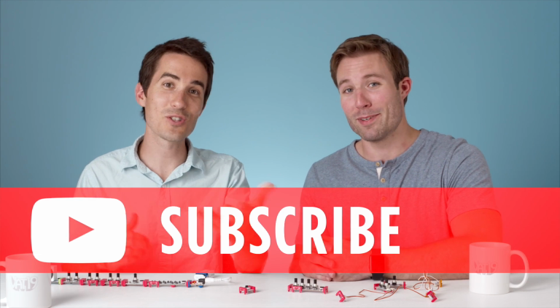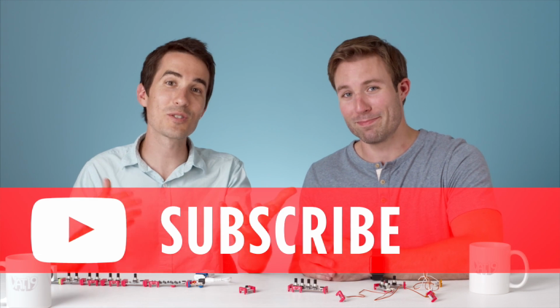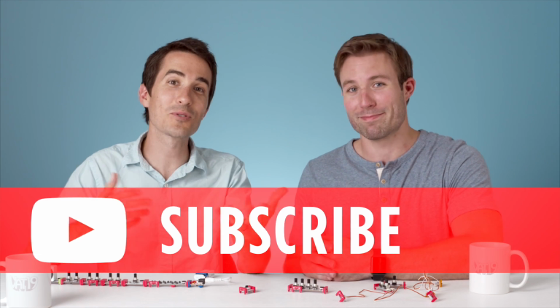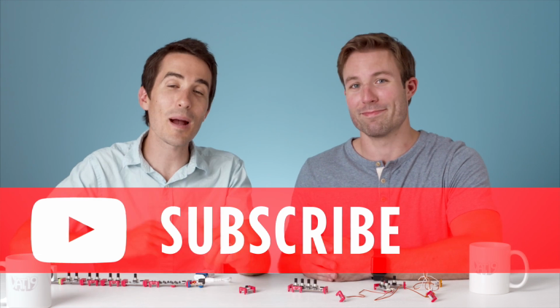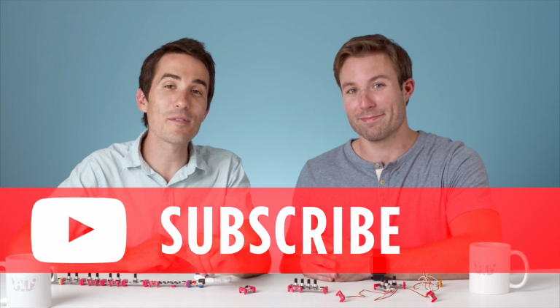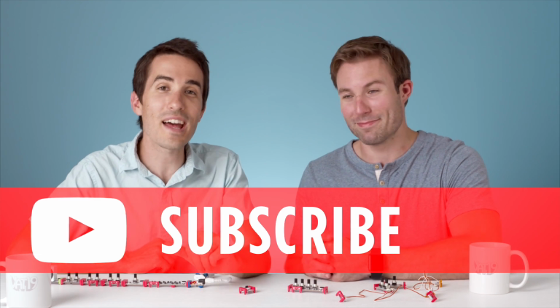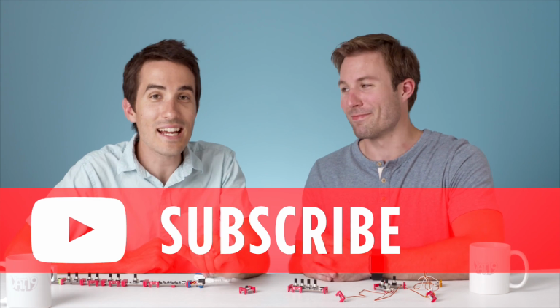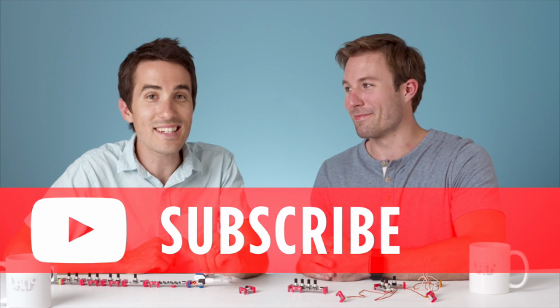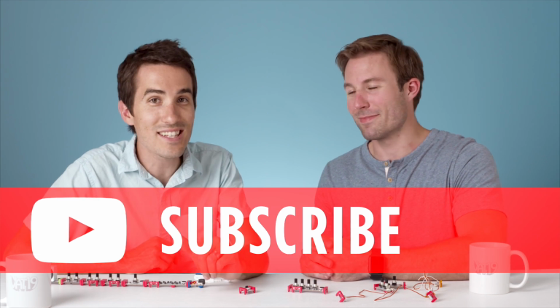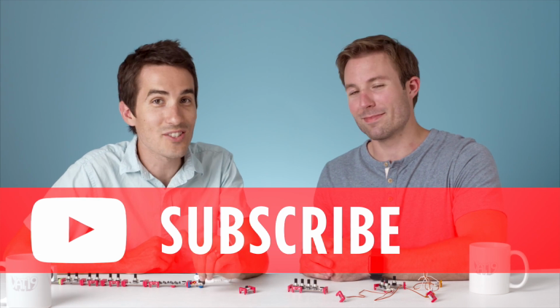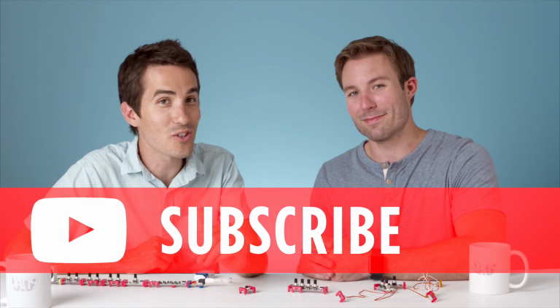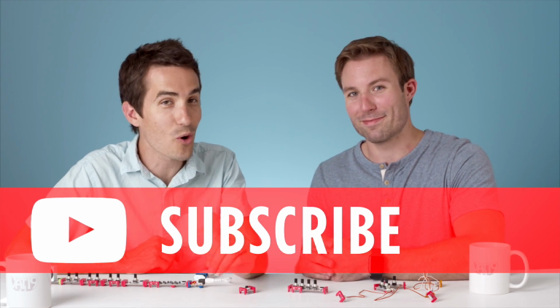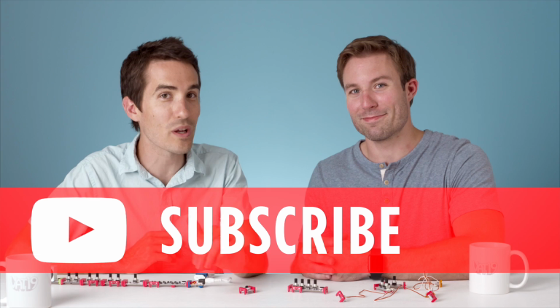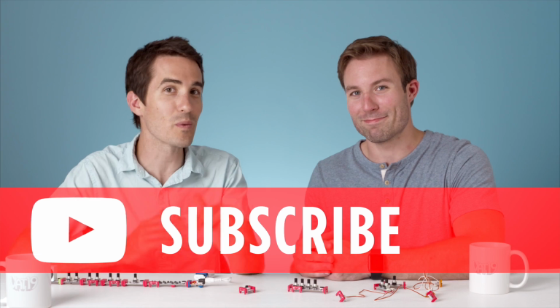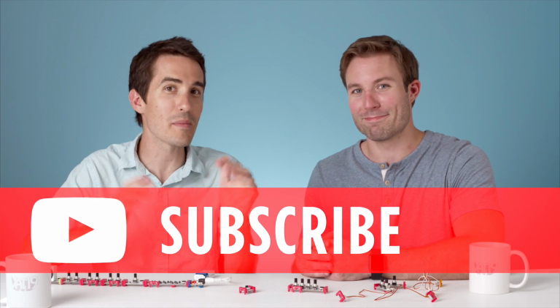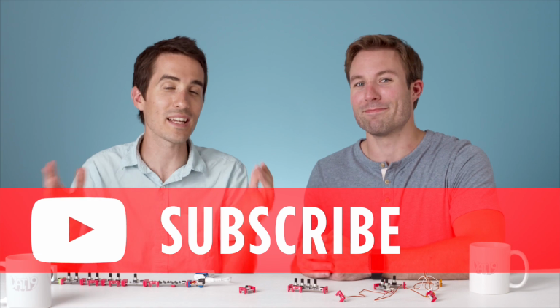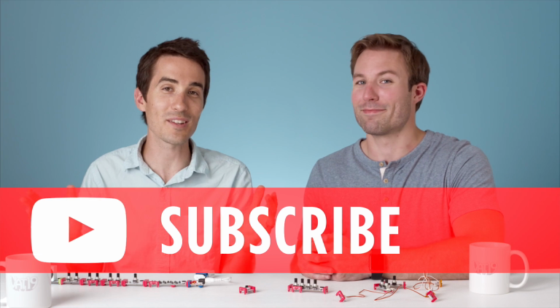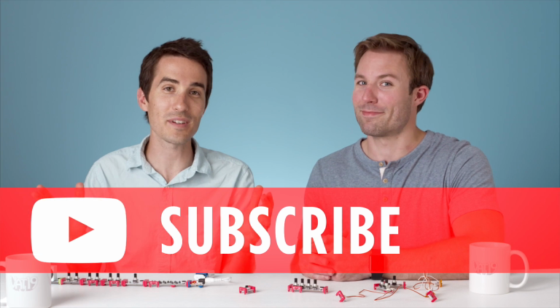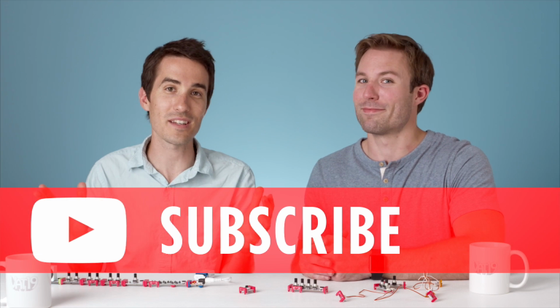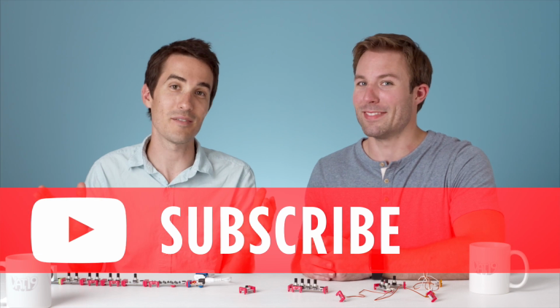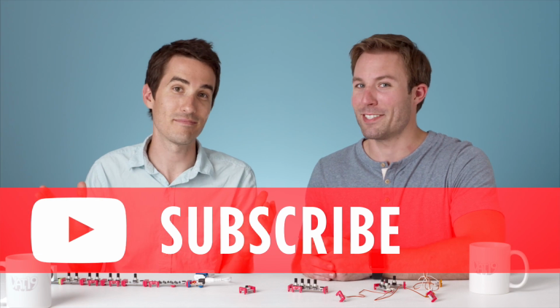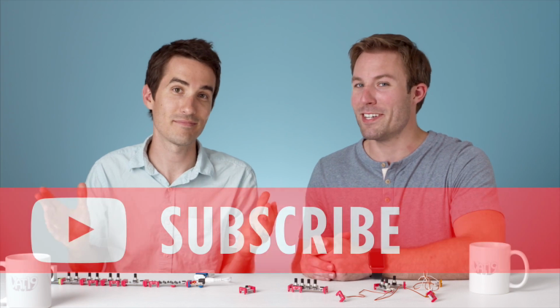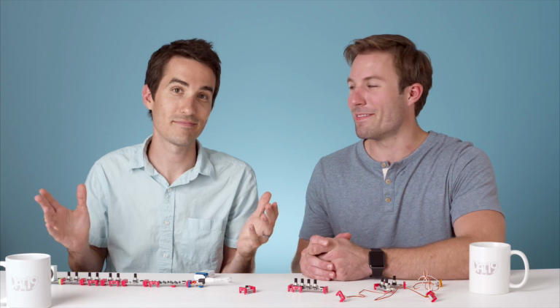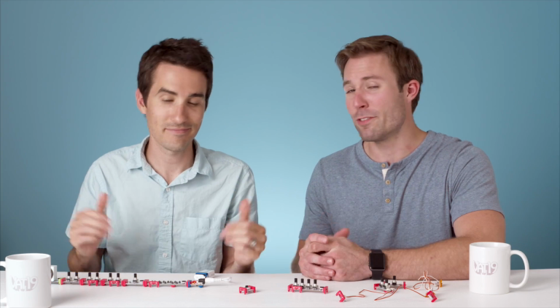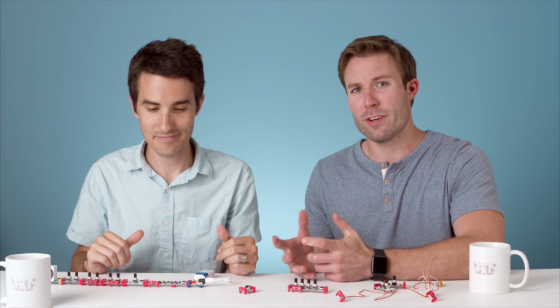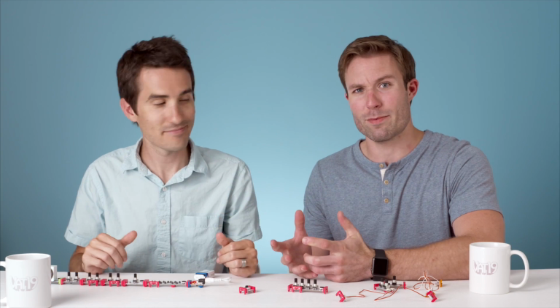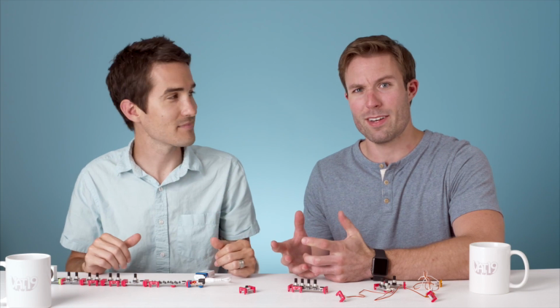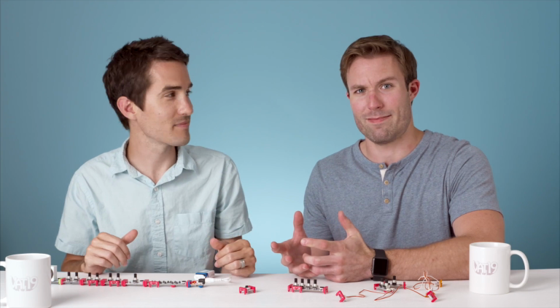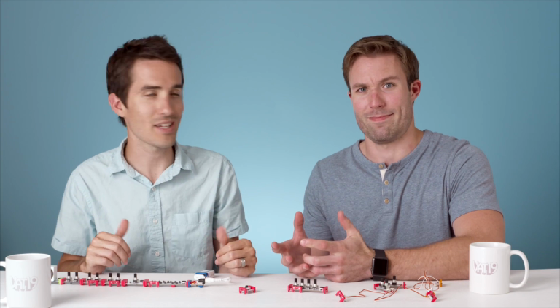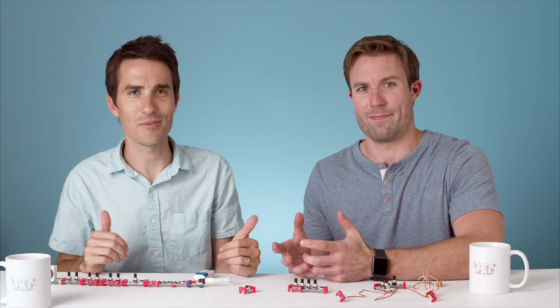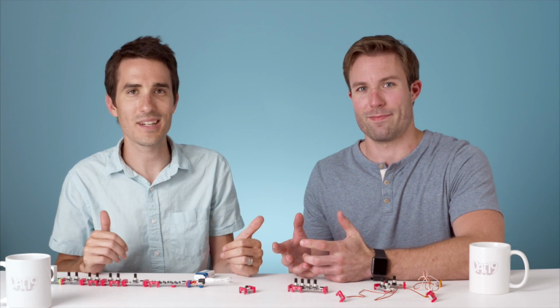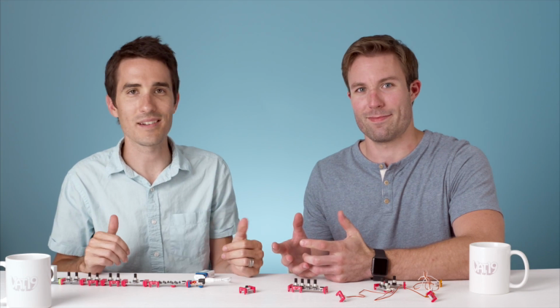You should subscribe to Vat19 so you know when we make another video. It's free — why not?